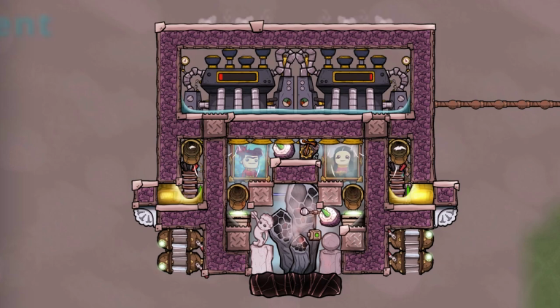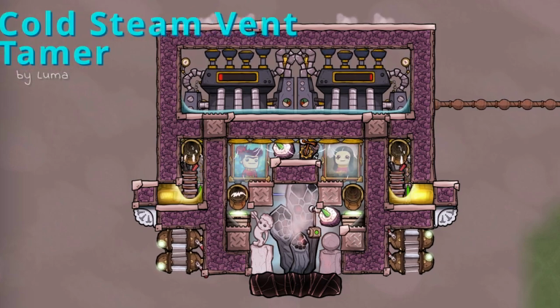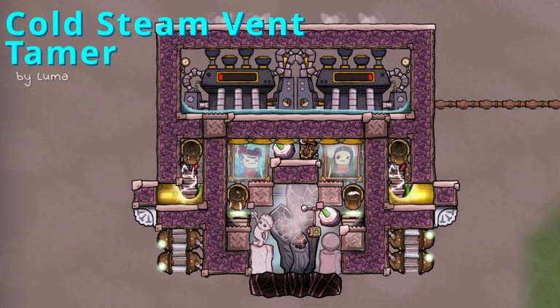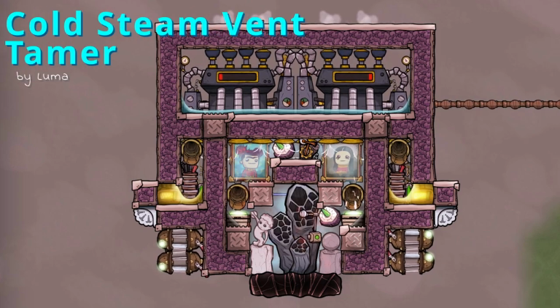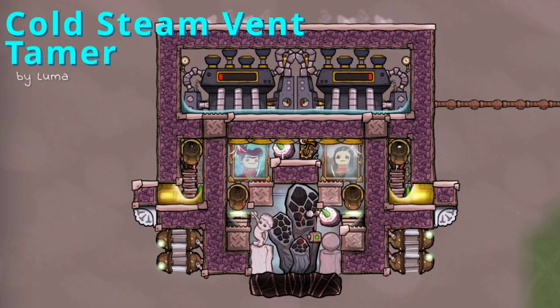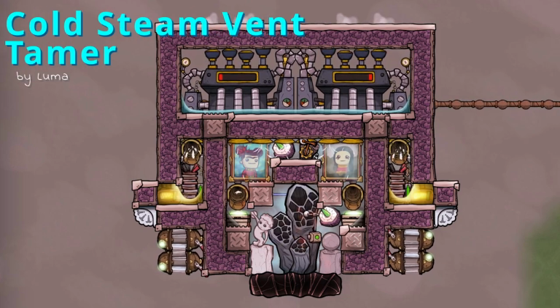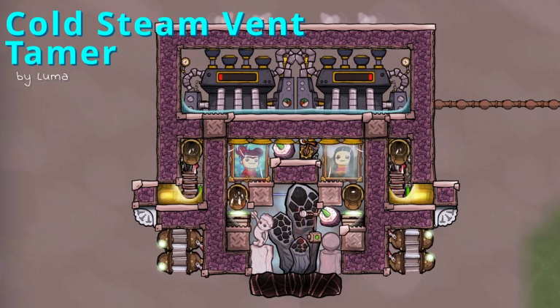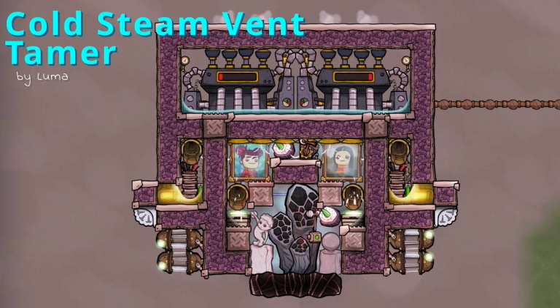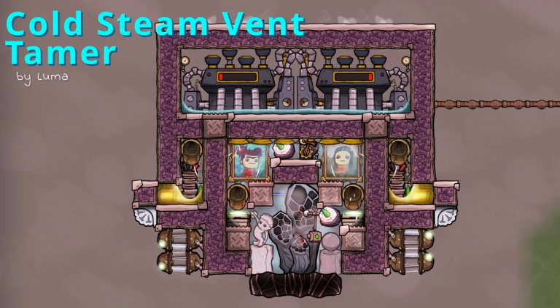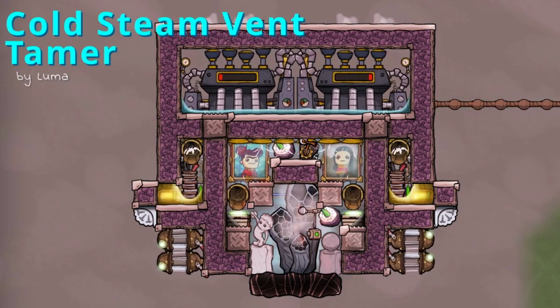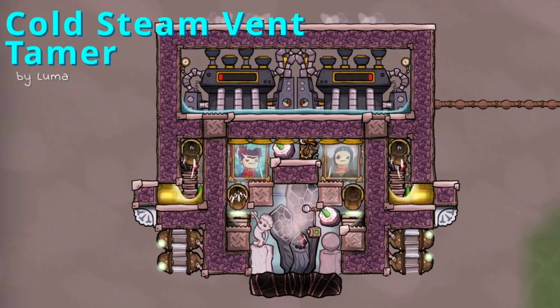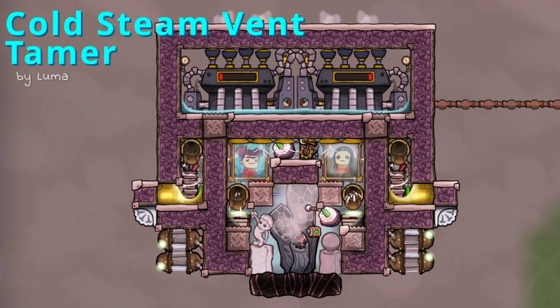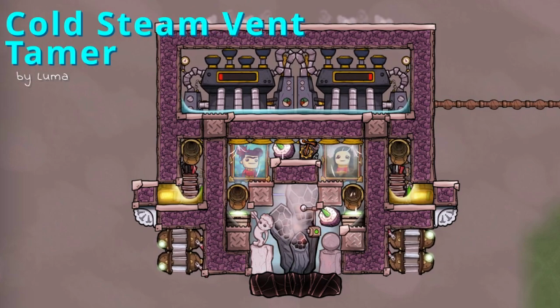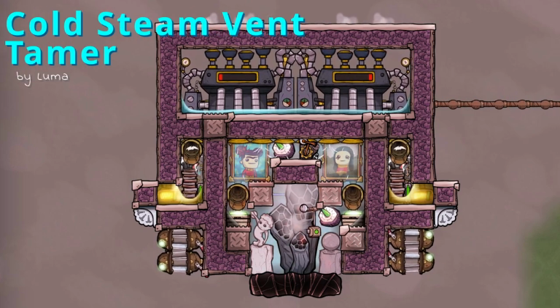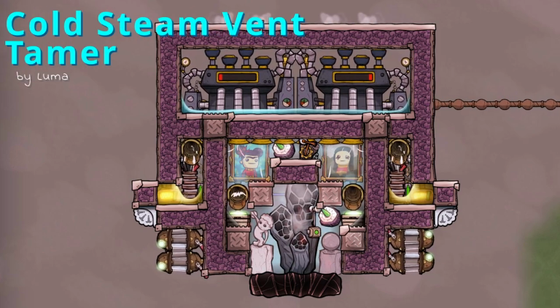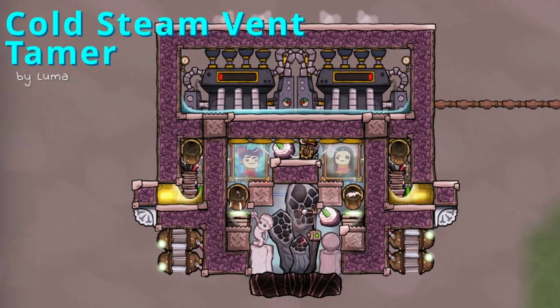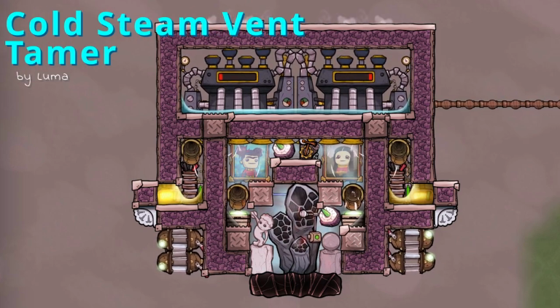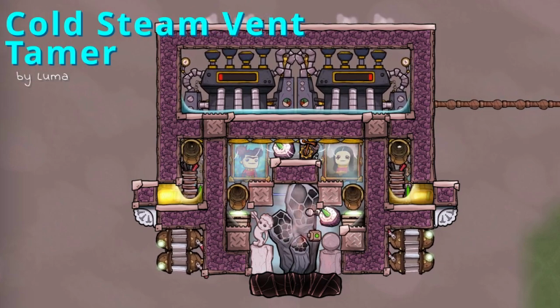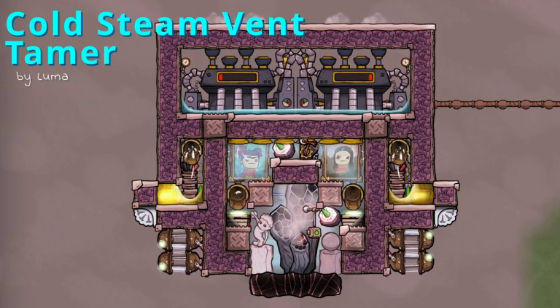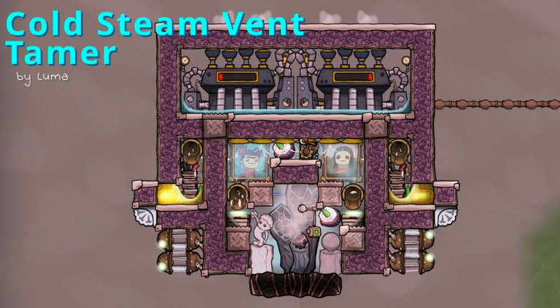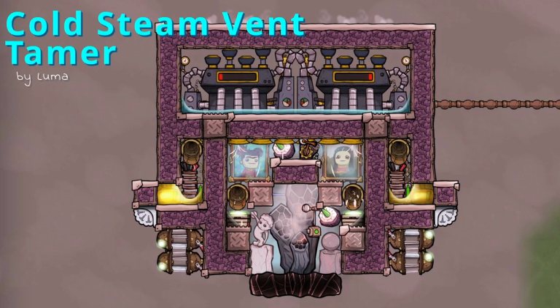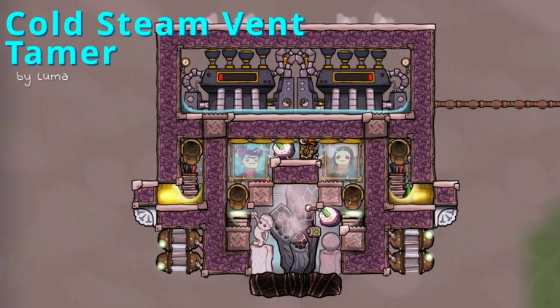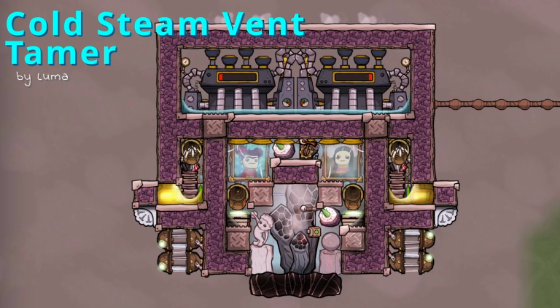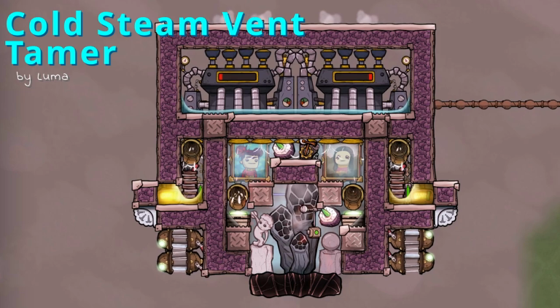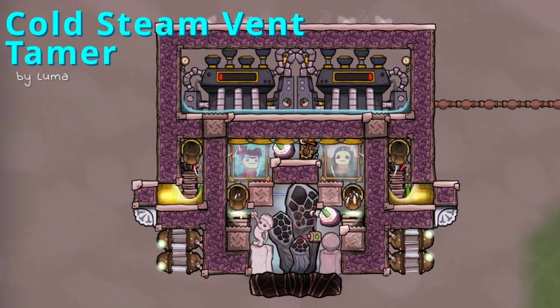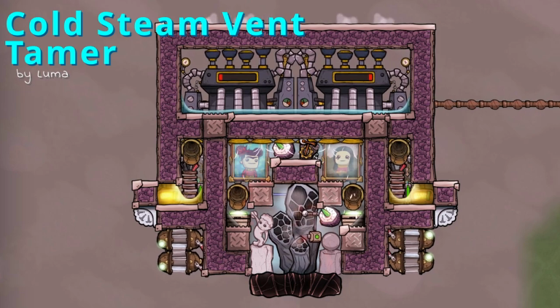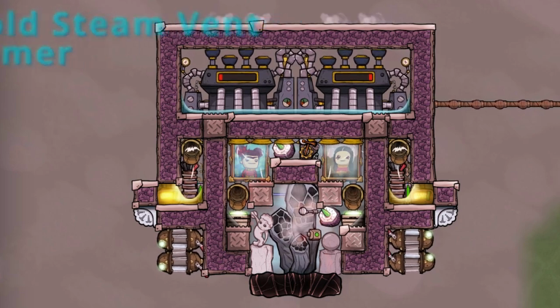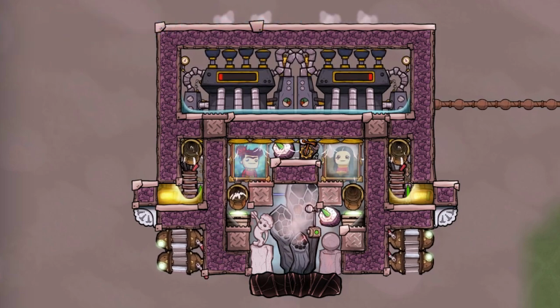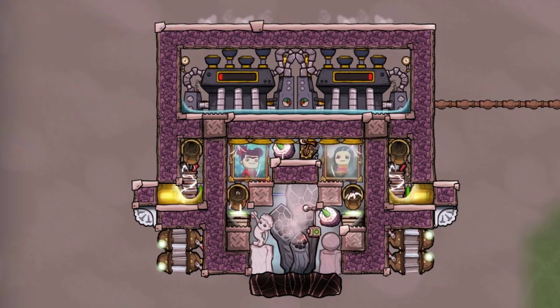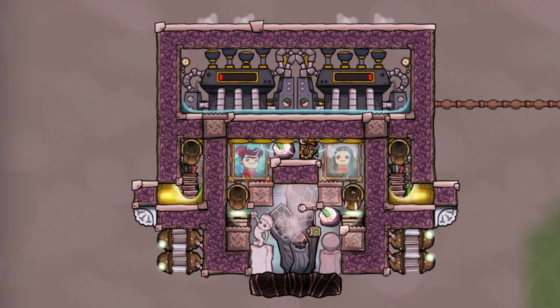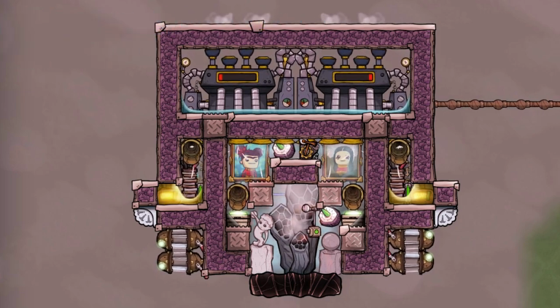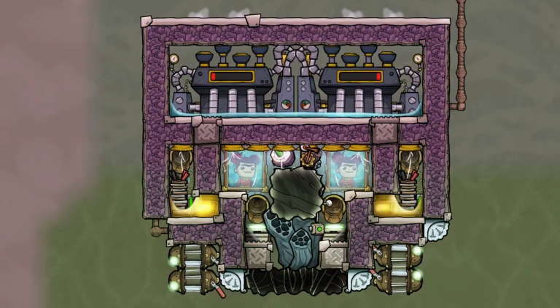Power positive cold steam vent tamer. What is this and how does this work? Hello to all the meeps and bubbles. My name is Luma and let me explain what I did here.